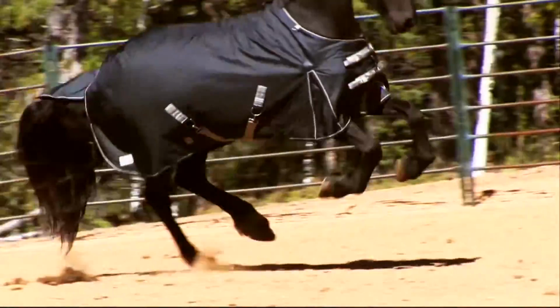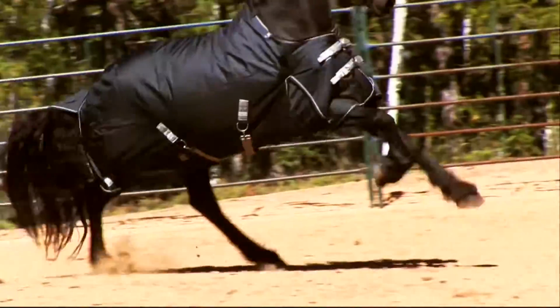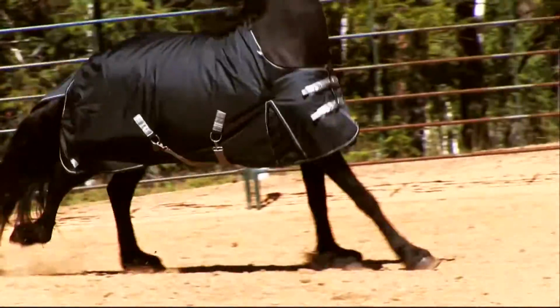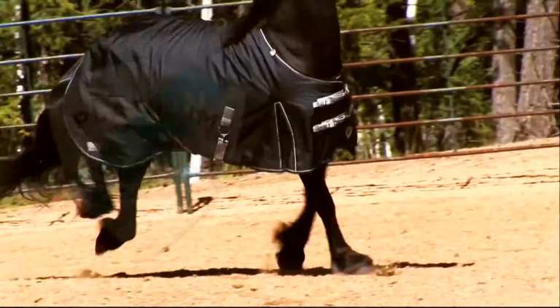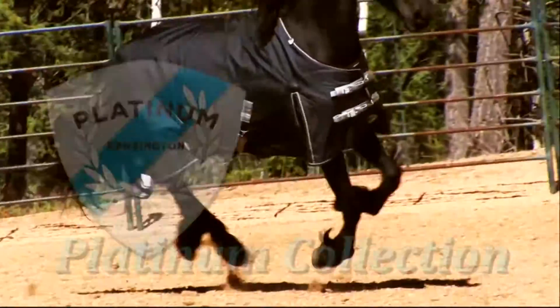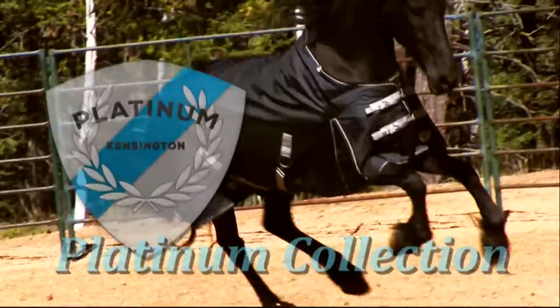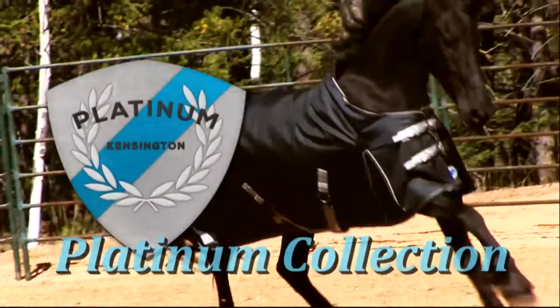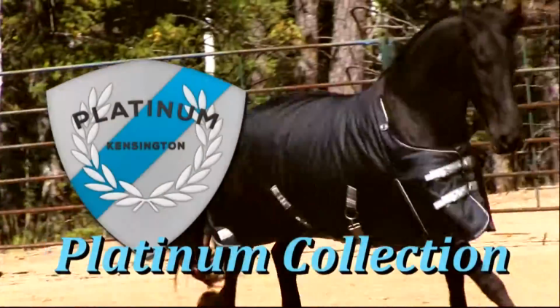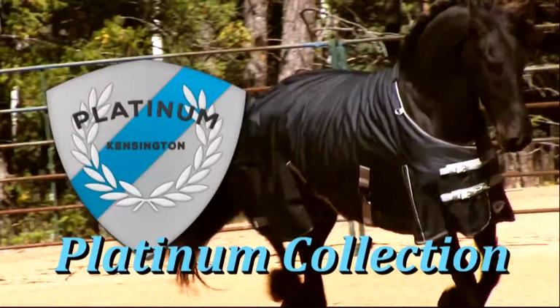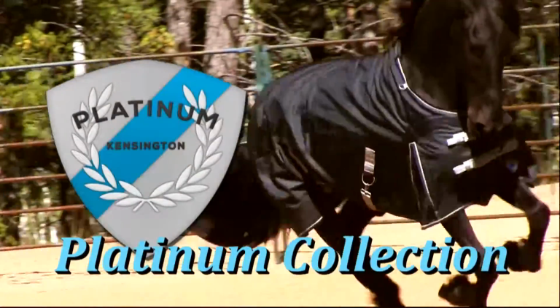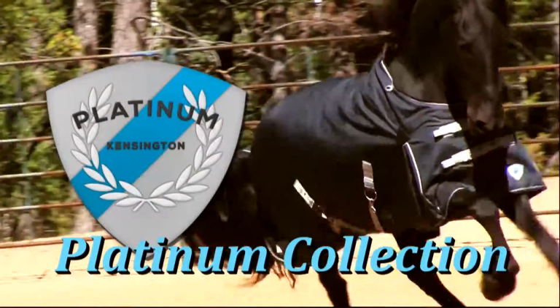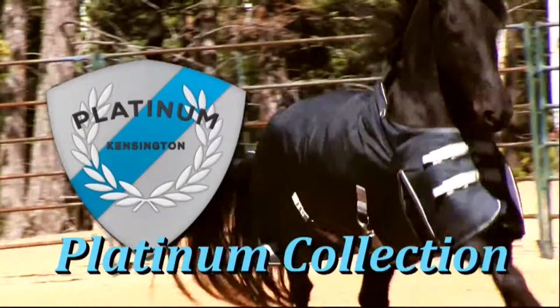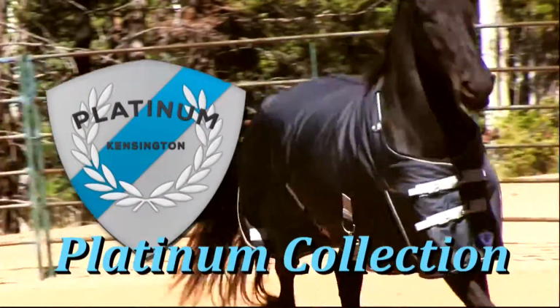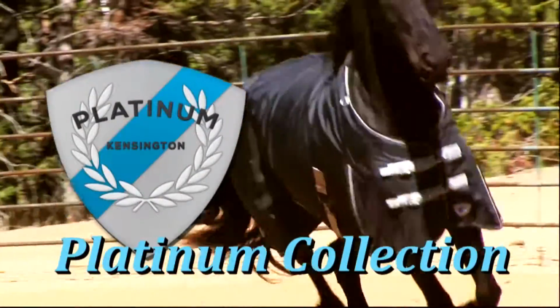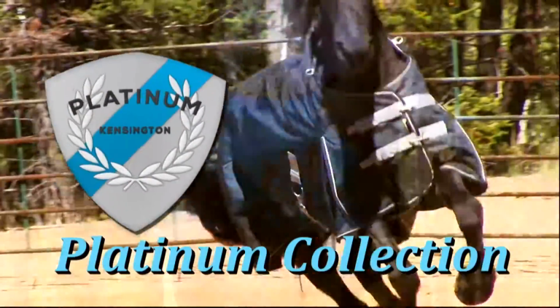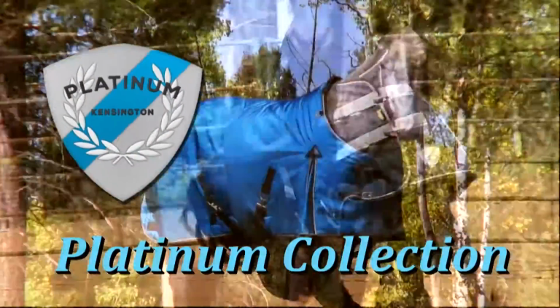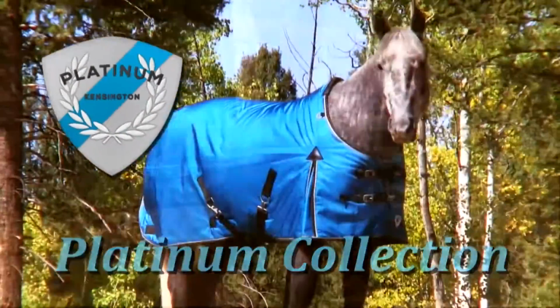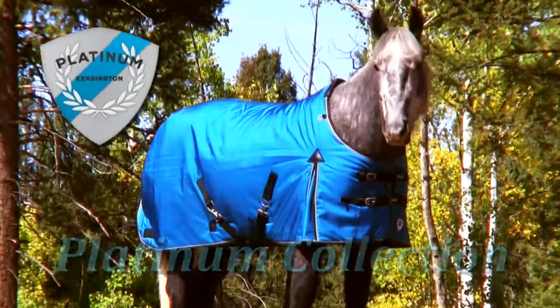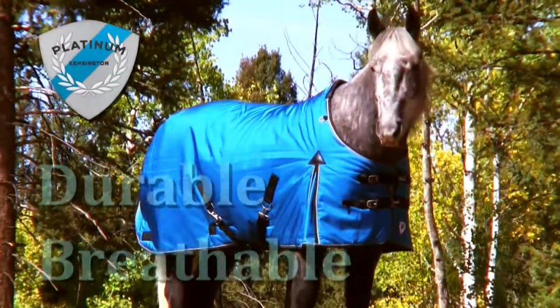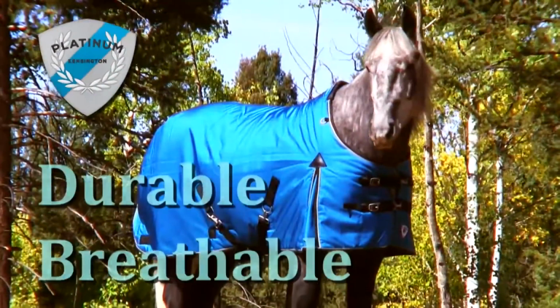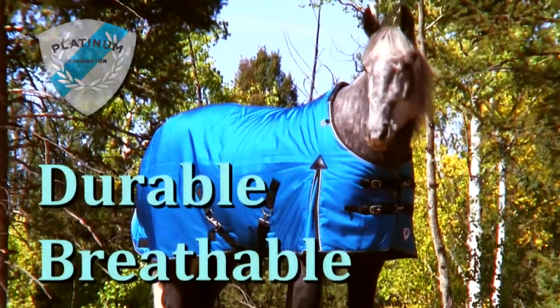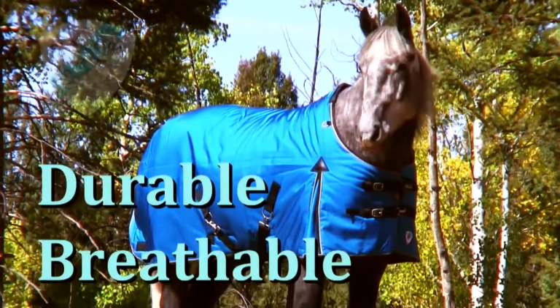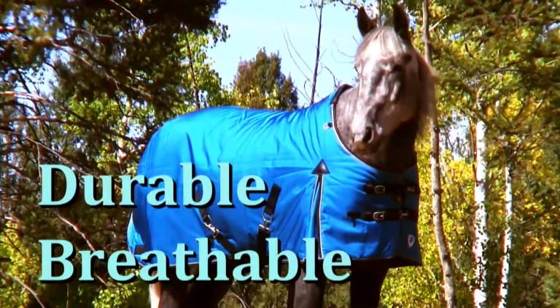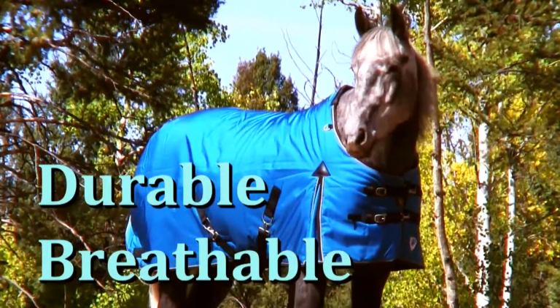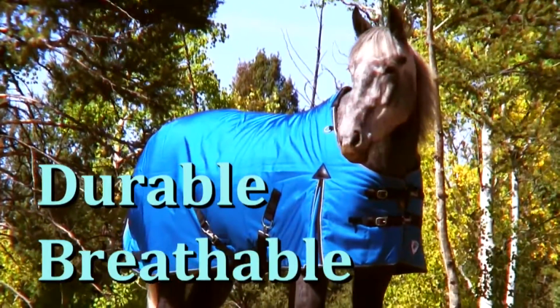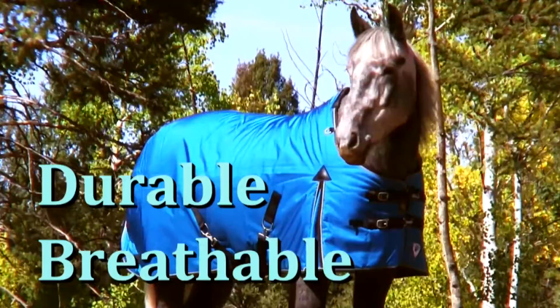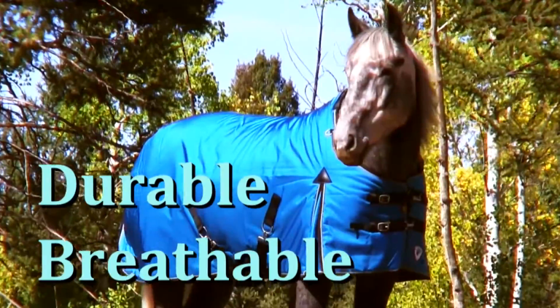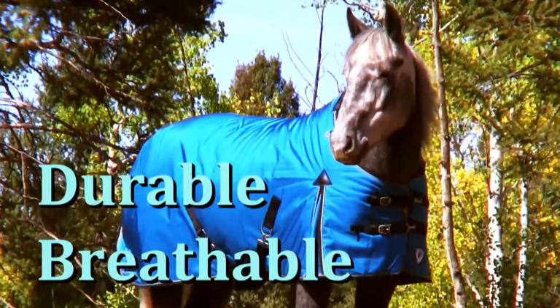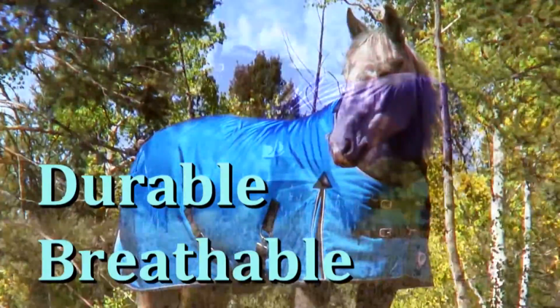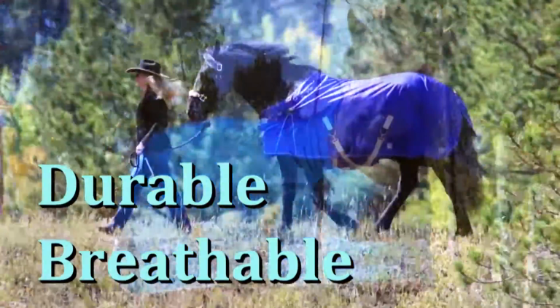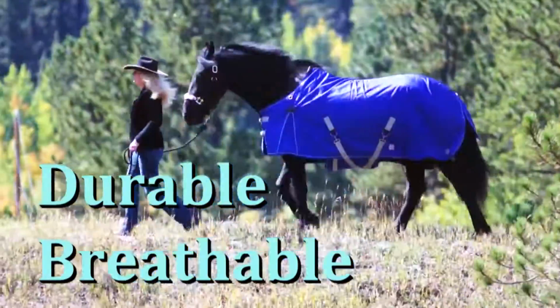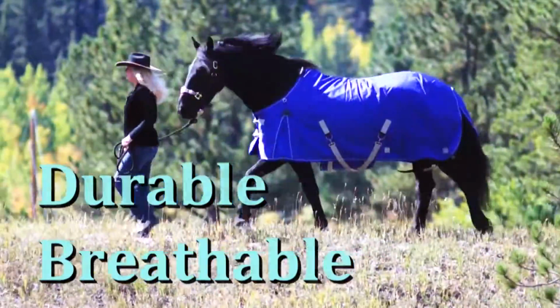Introducing the Platinum Collection of Blankets from Kensington. You won't find a more durable and breathable blanket anywhere.